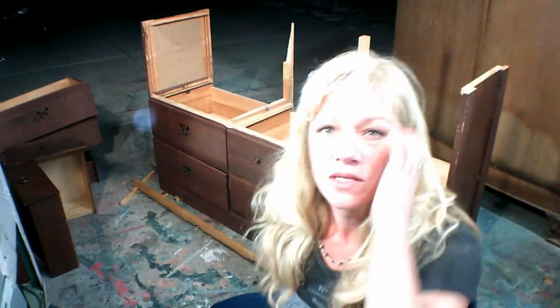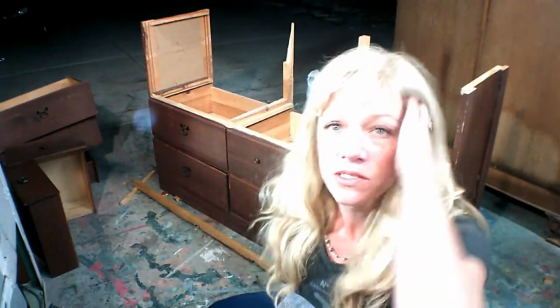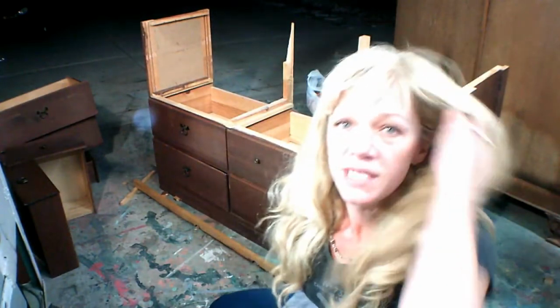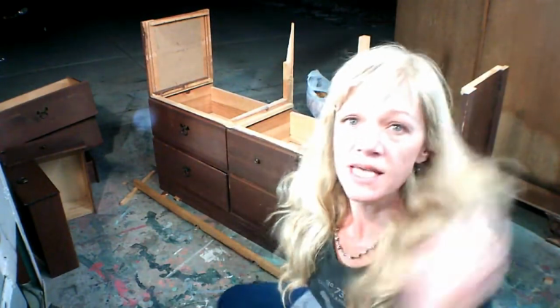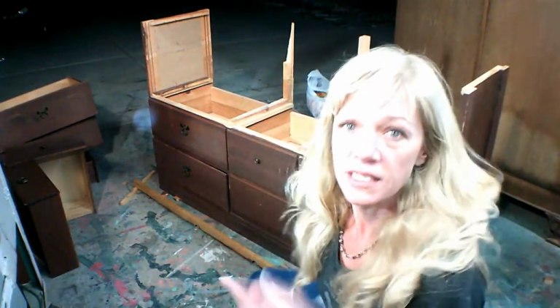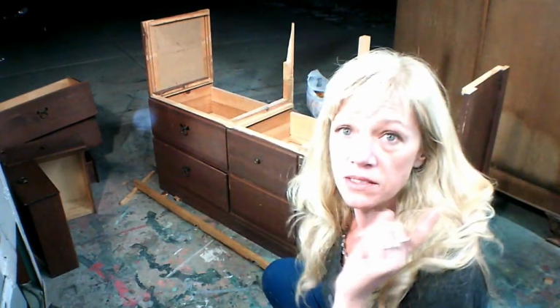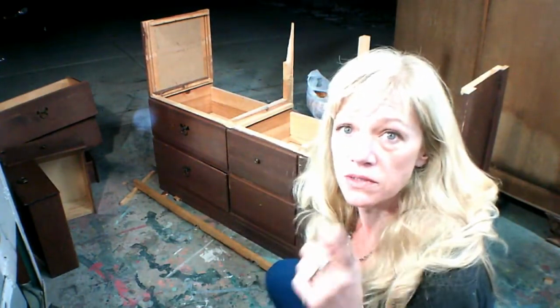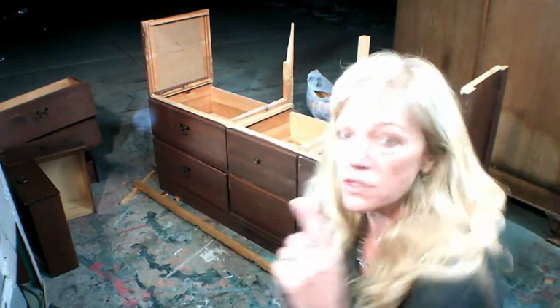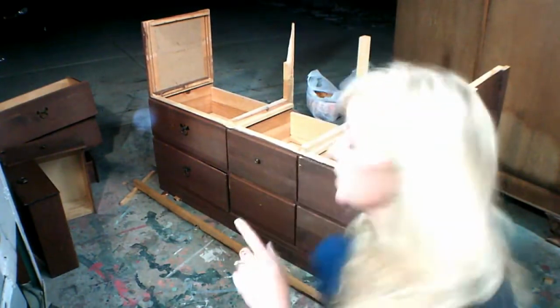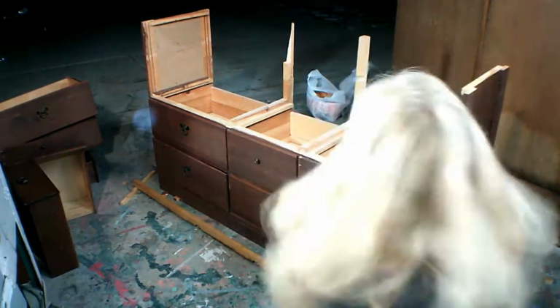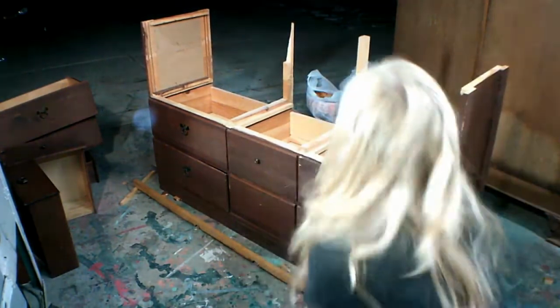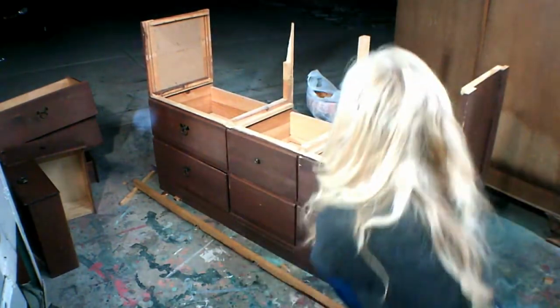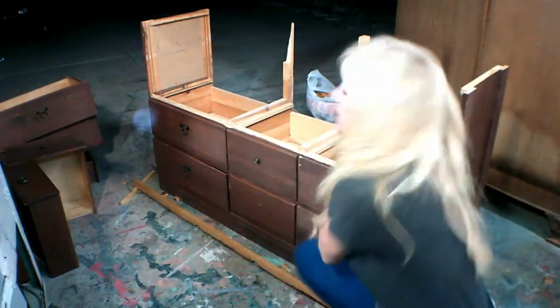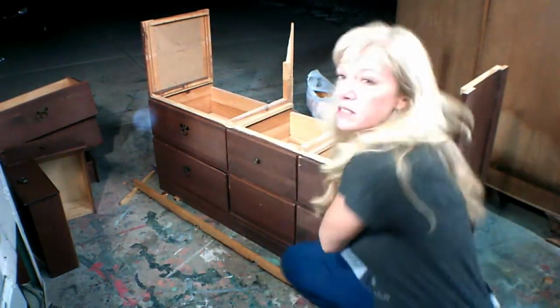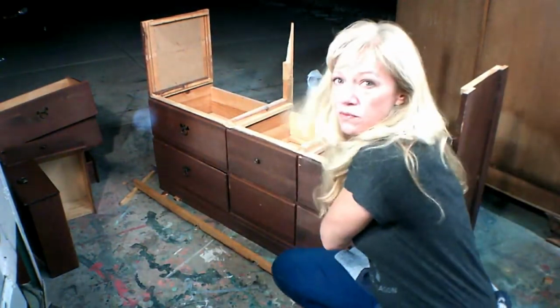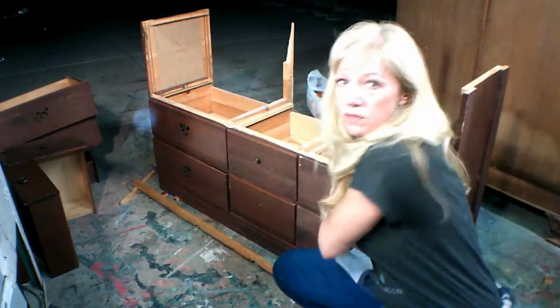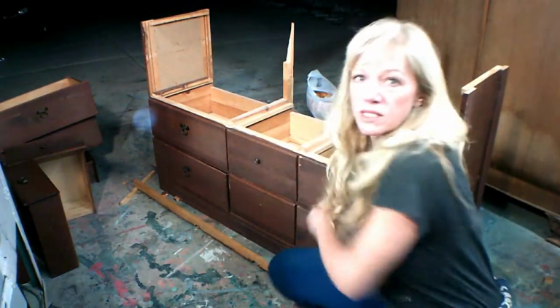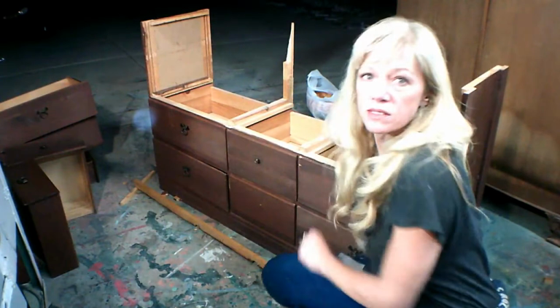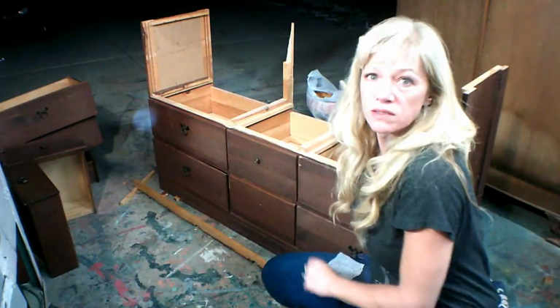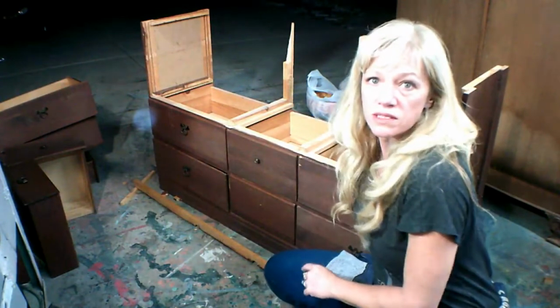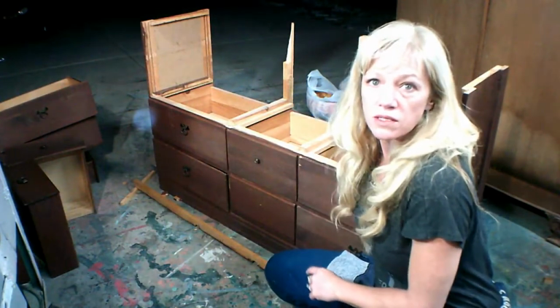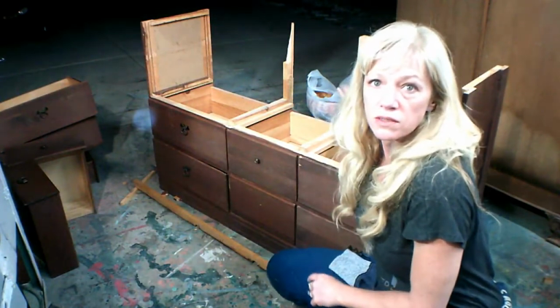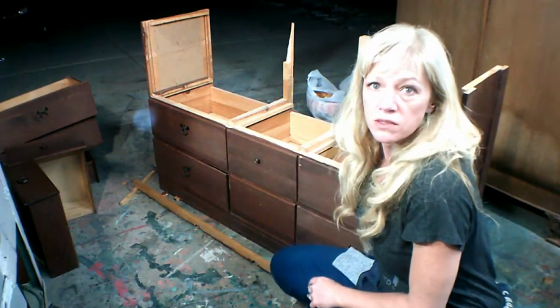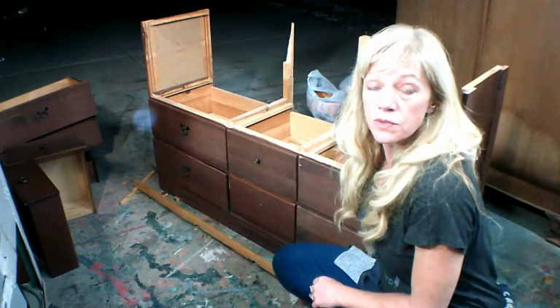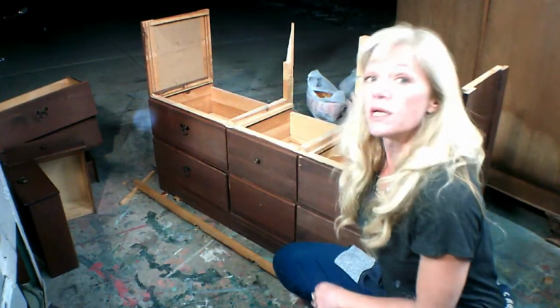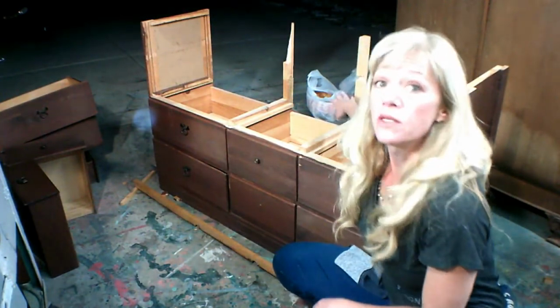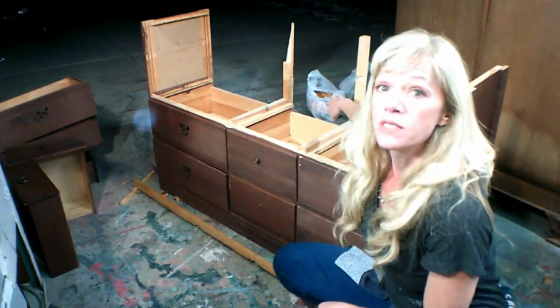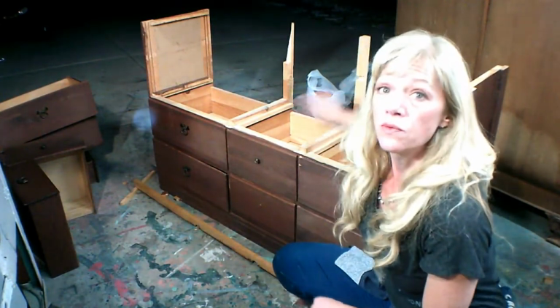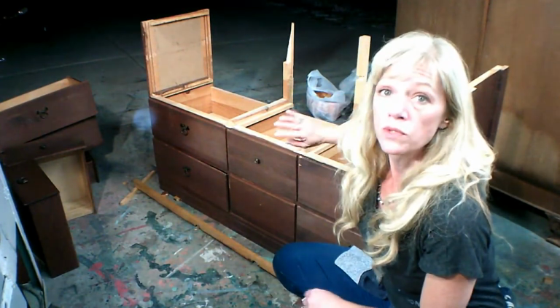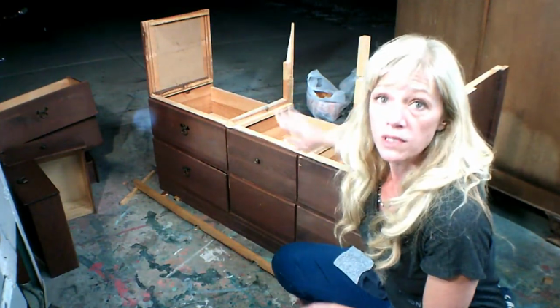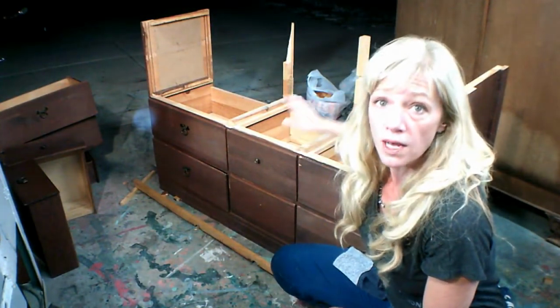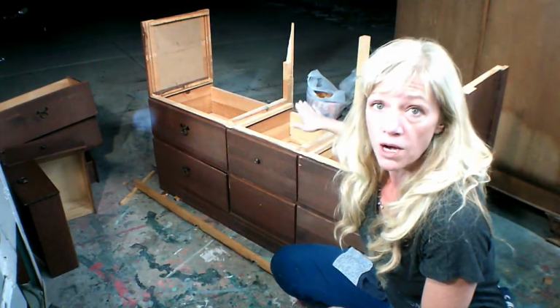I decided that we don't want these — we don't want these. So we're going to get rid of those now and we're going to cut them off.